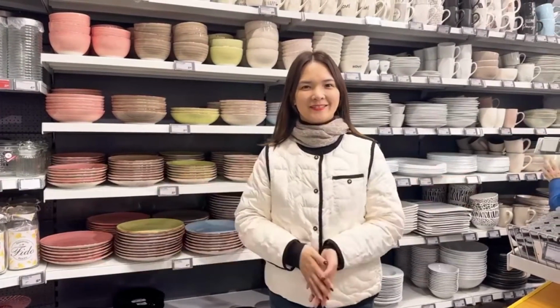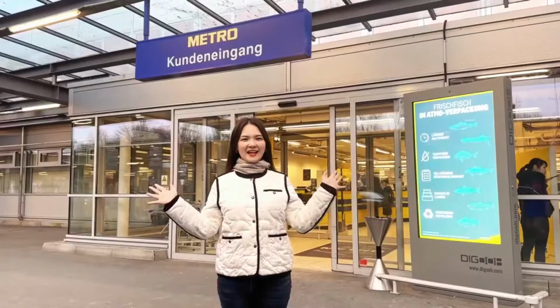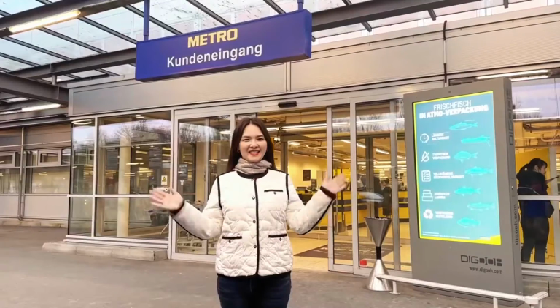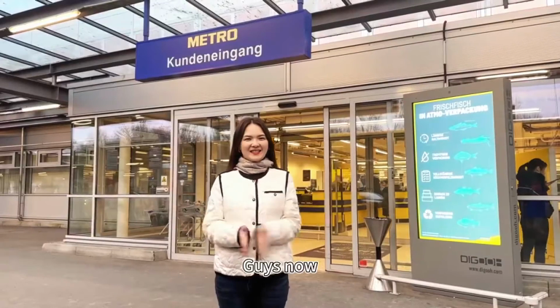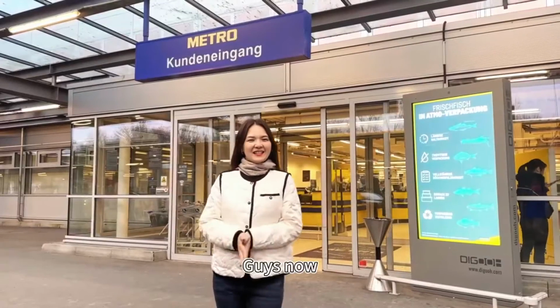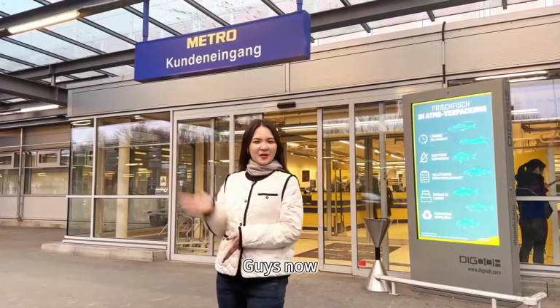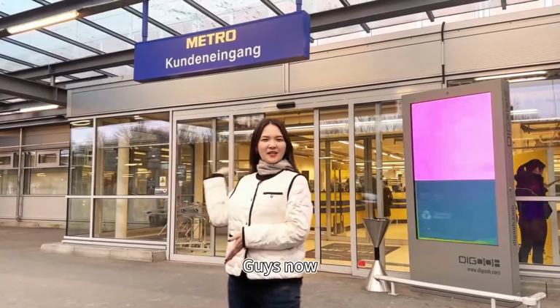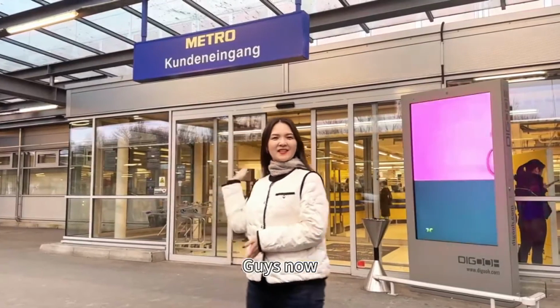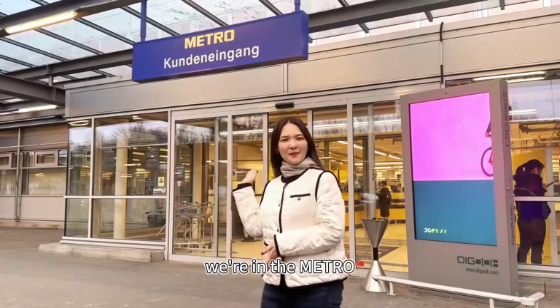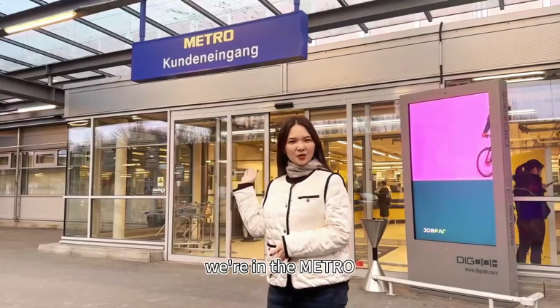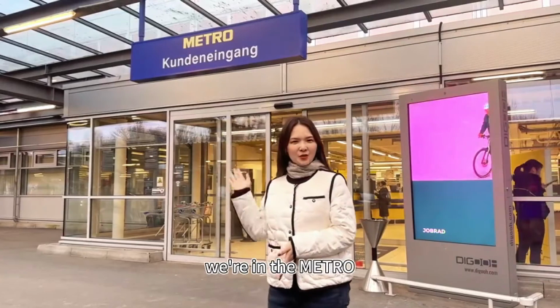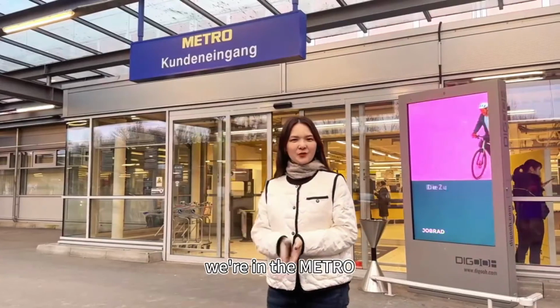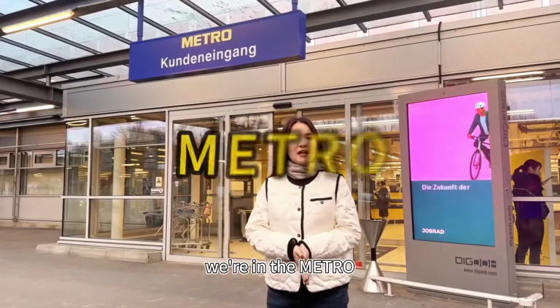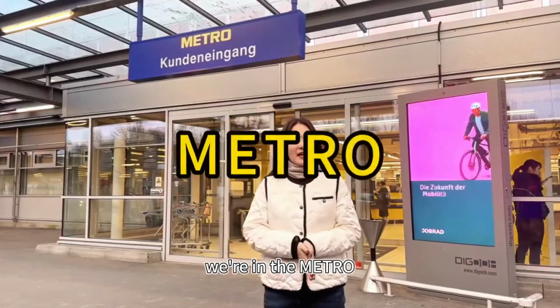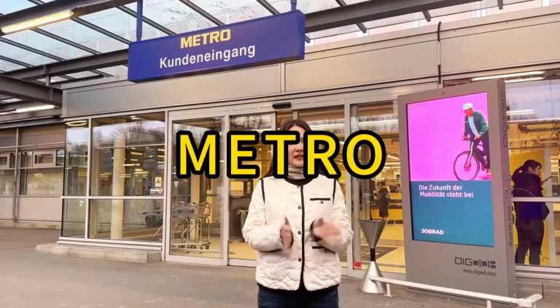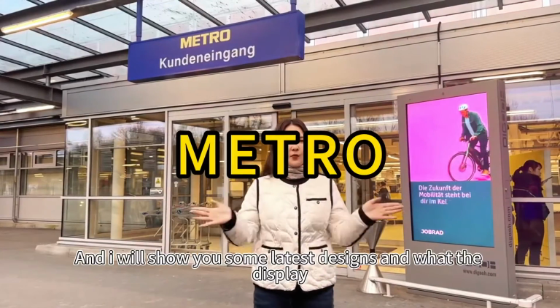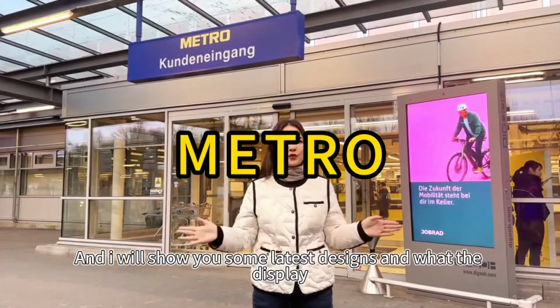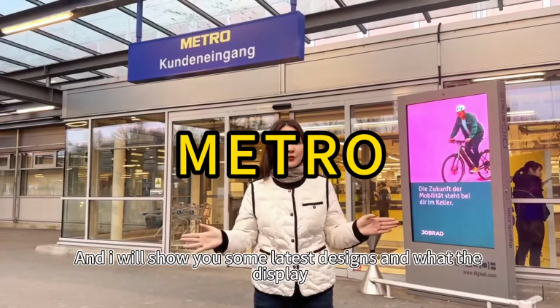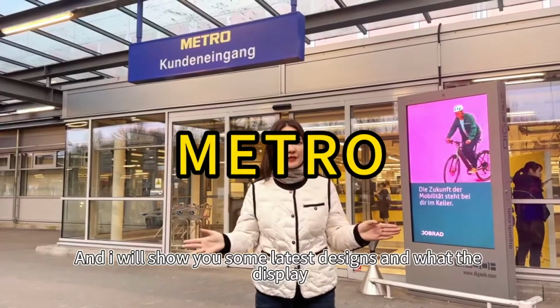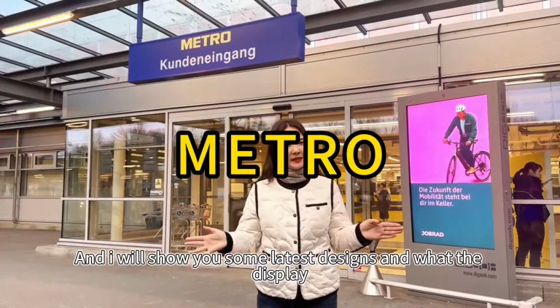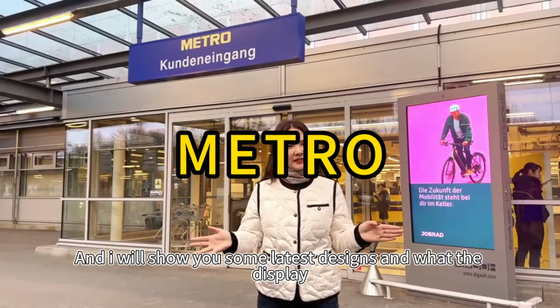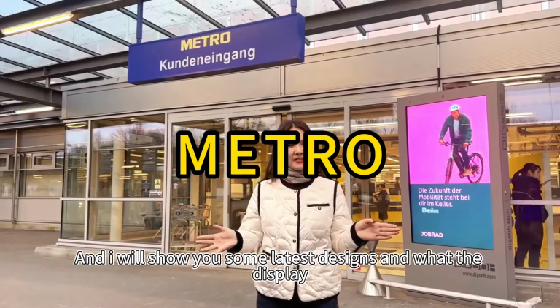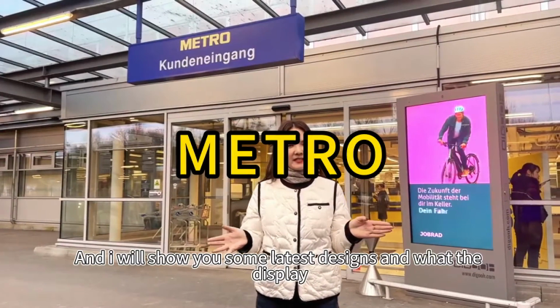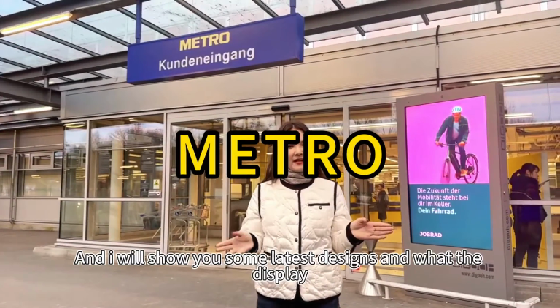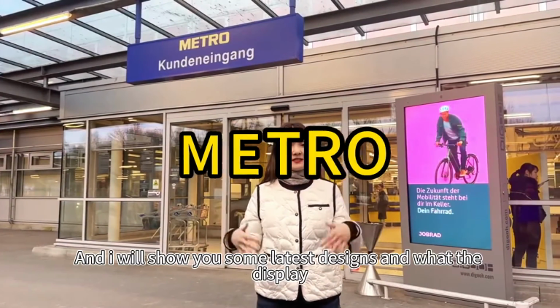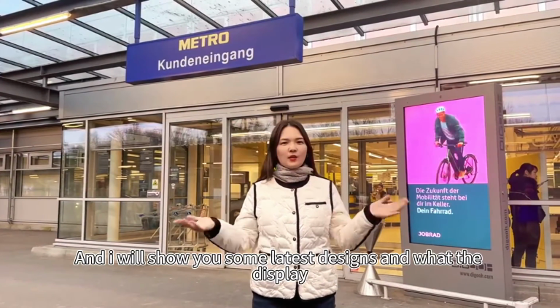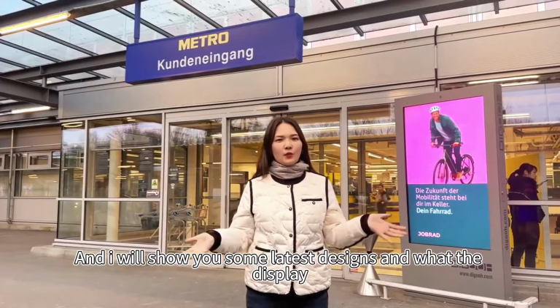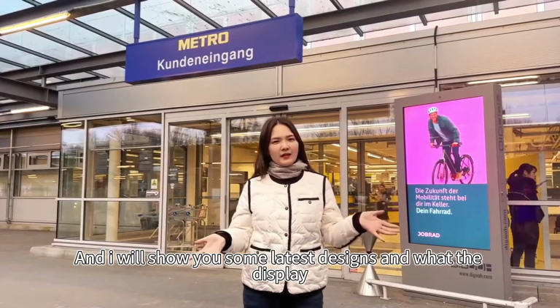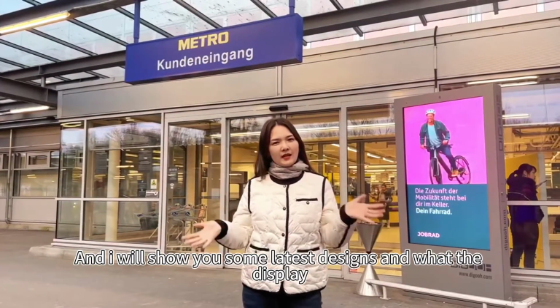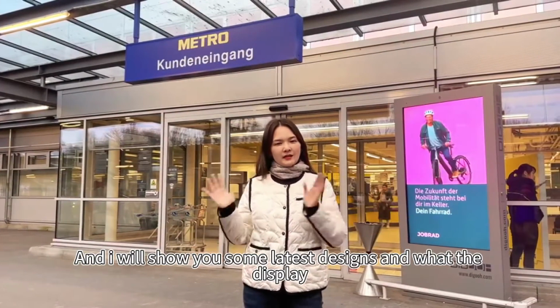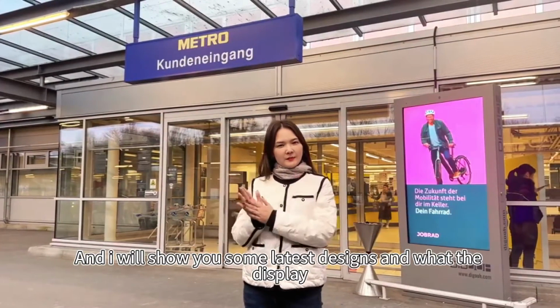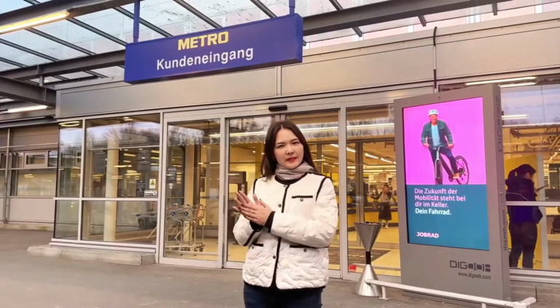Hey guys, now we are in the Metro and I will show you some latest designs and the best fair display.